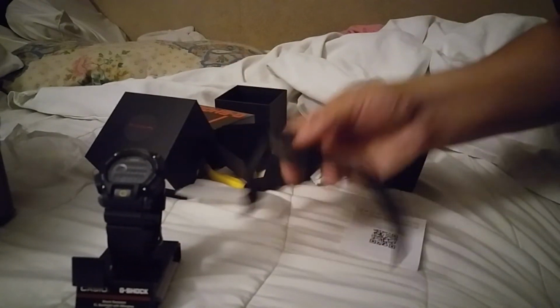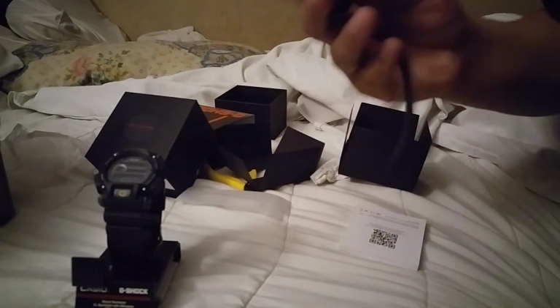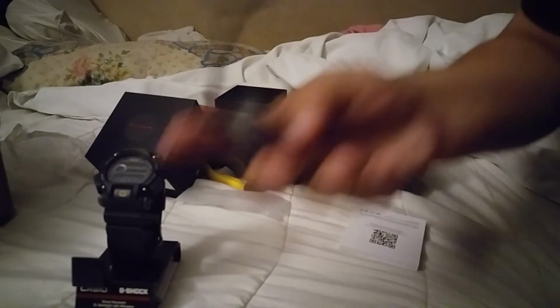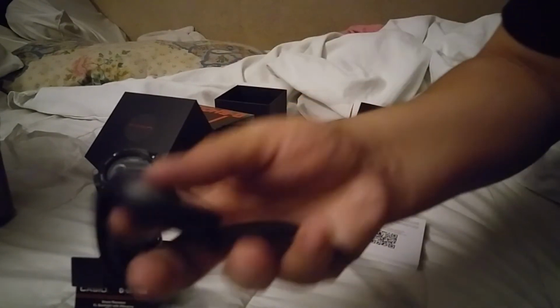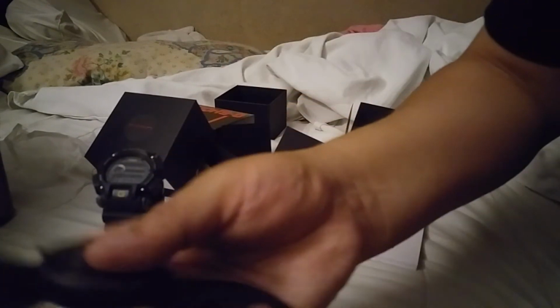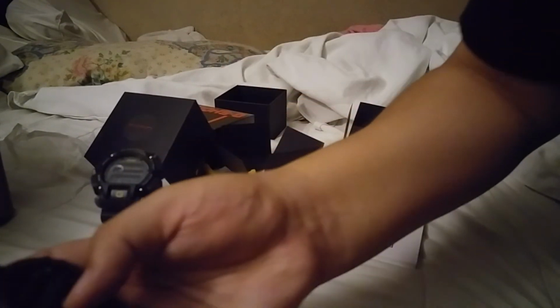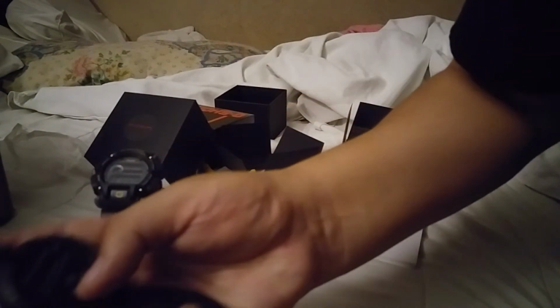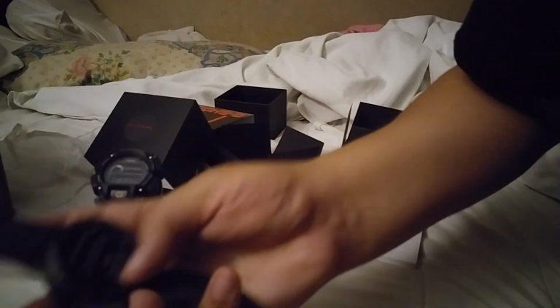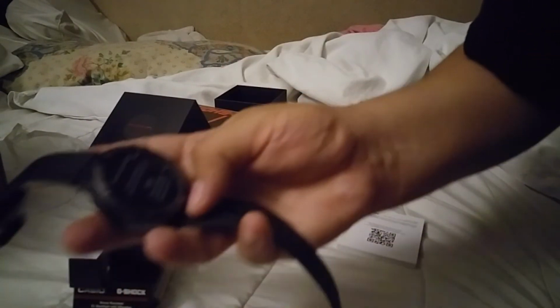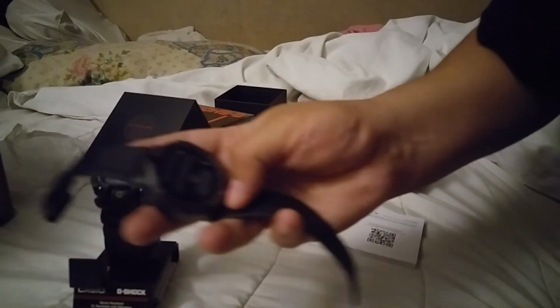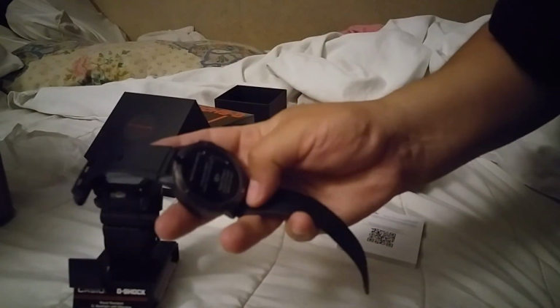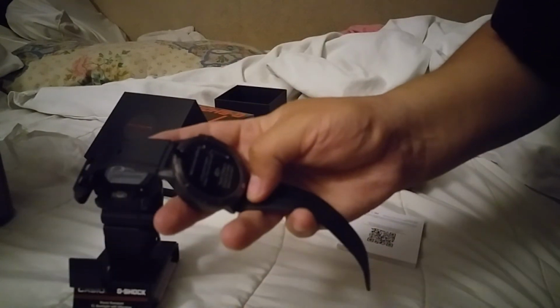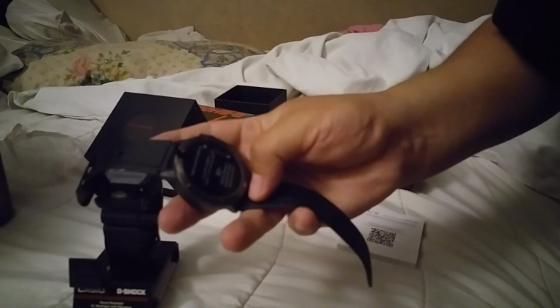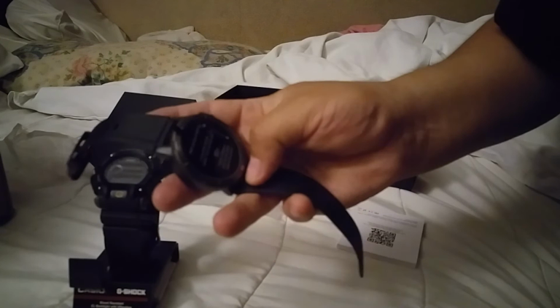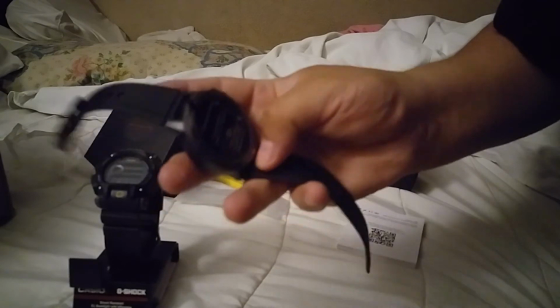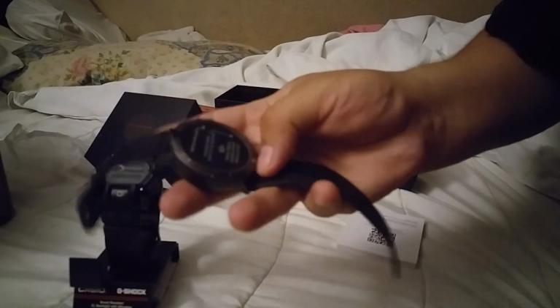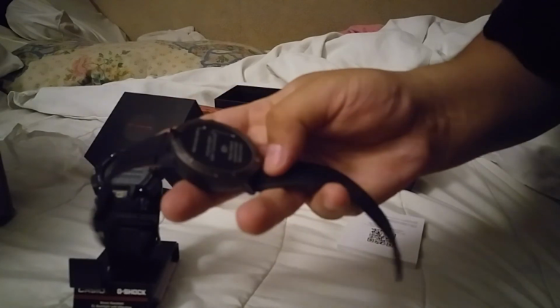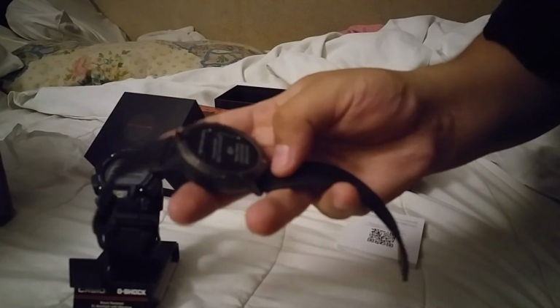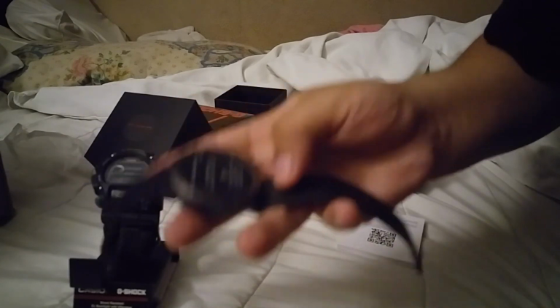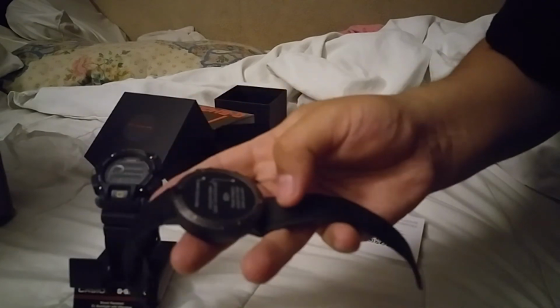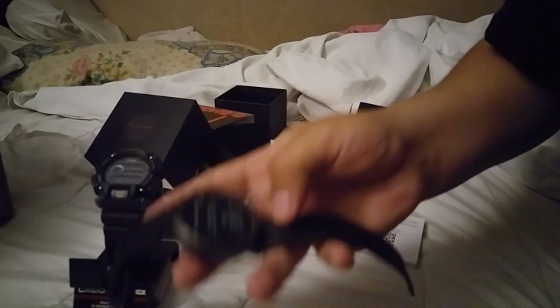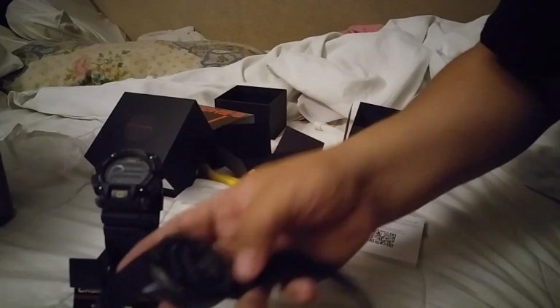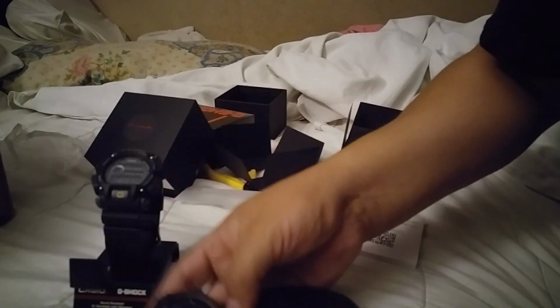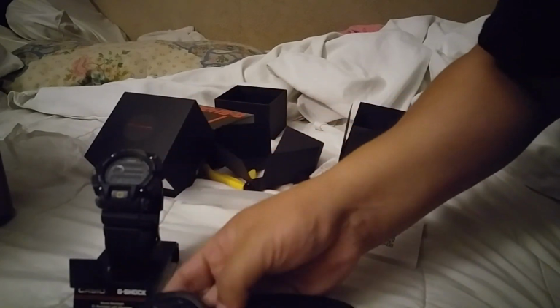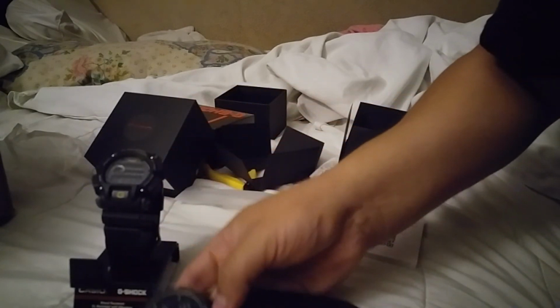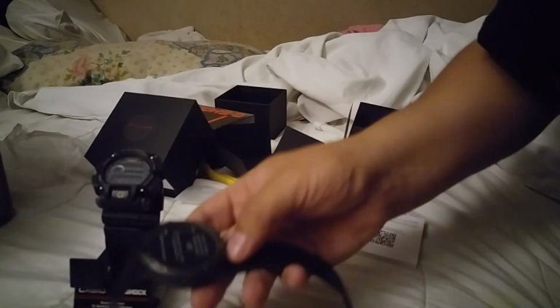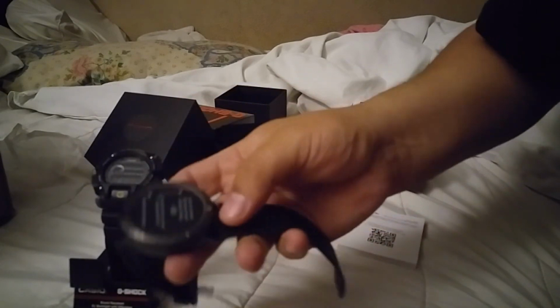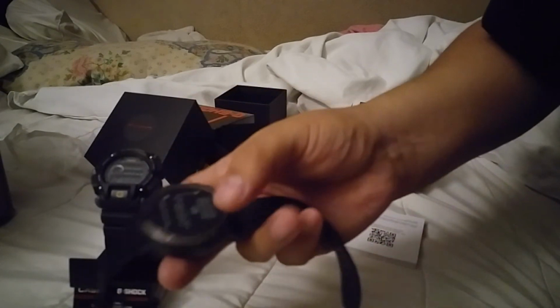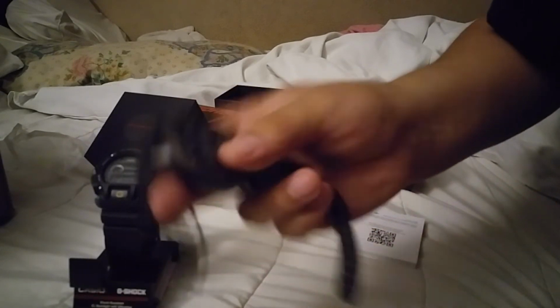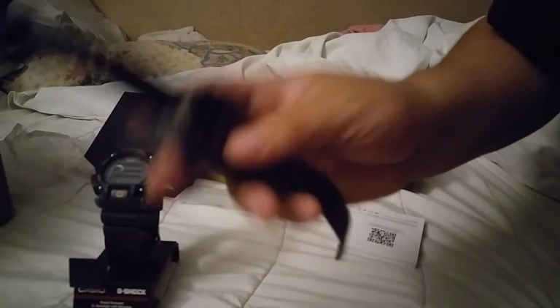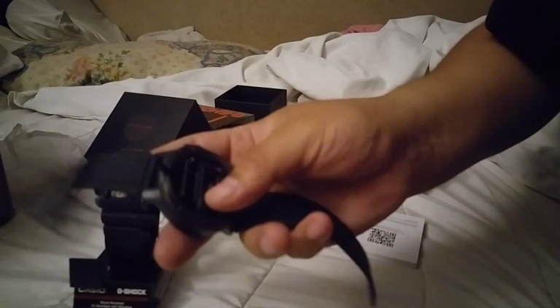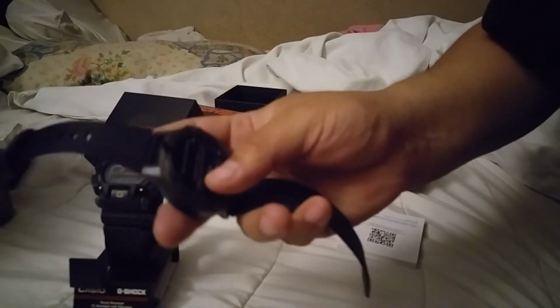You have to charge this battery full before you can use it, which I'm gonna do.